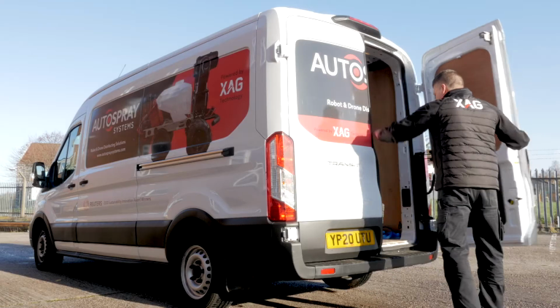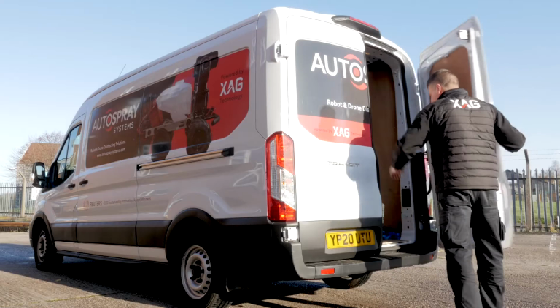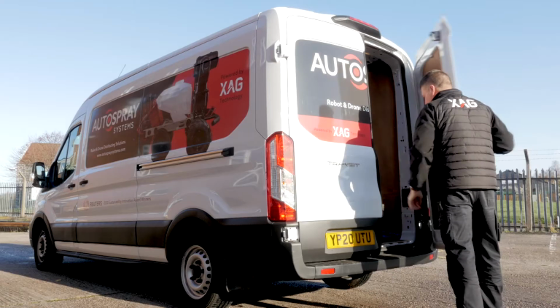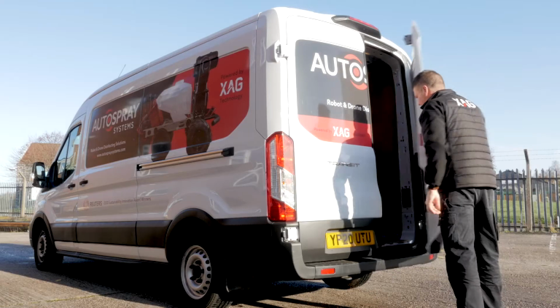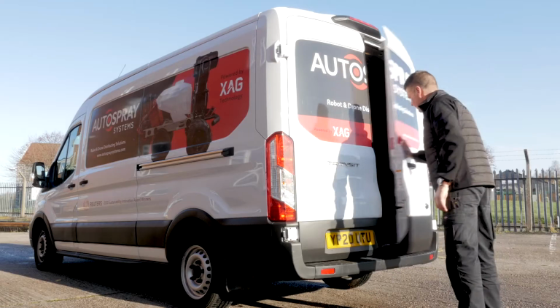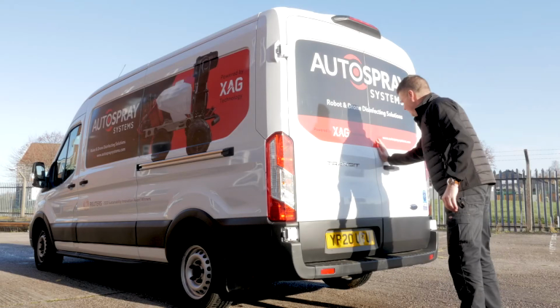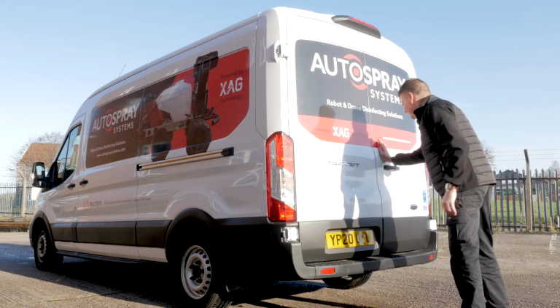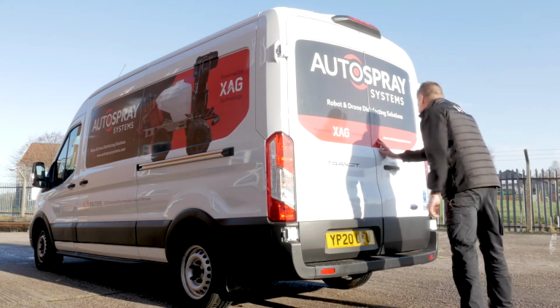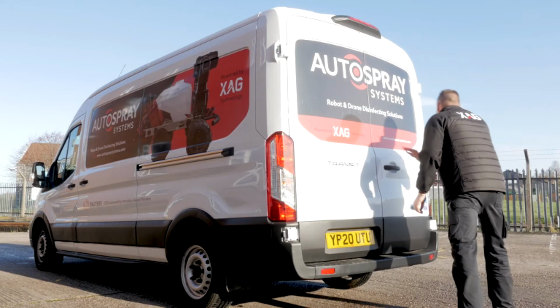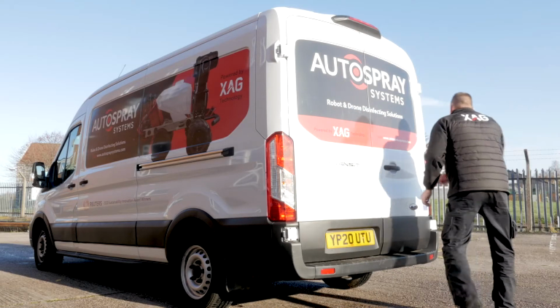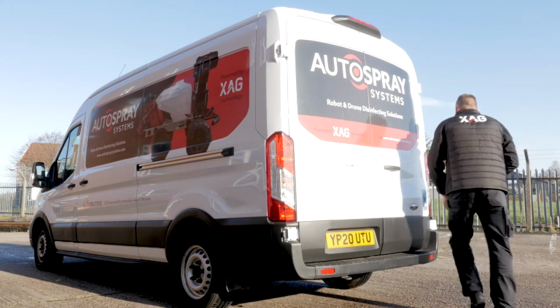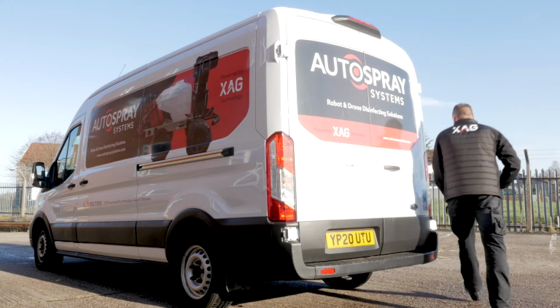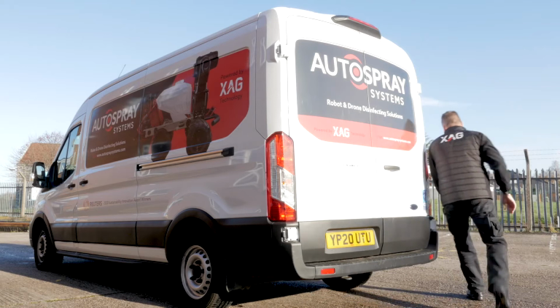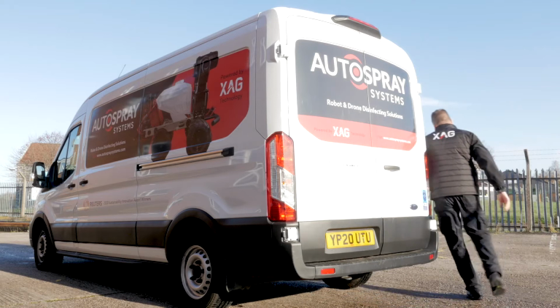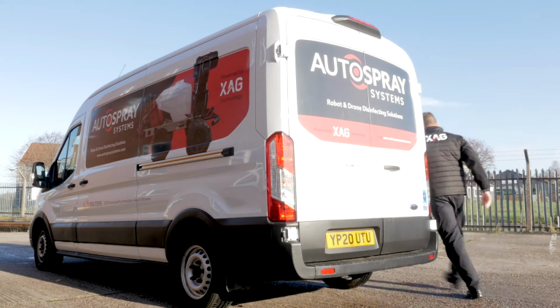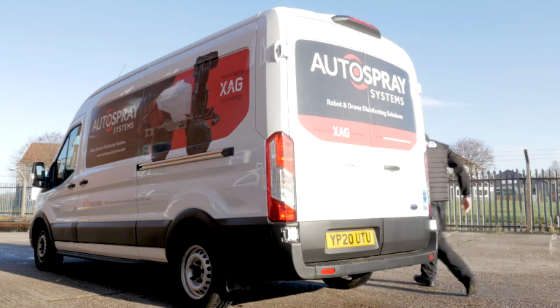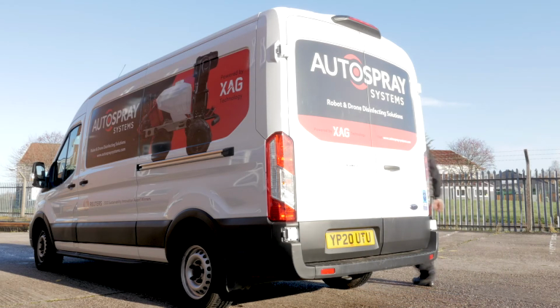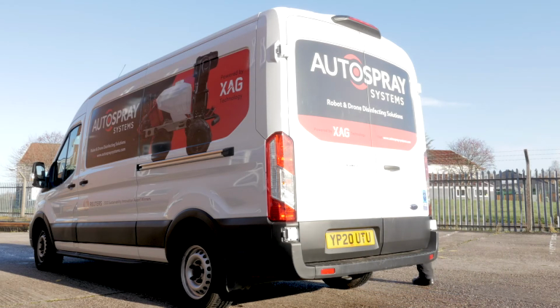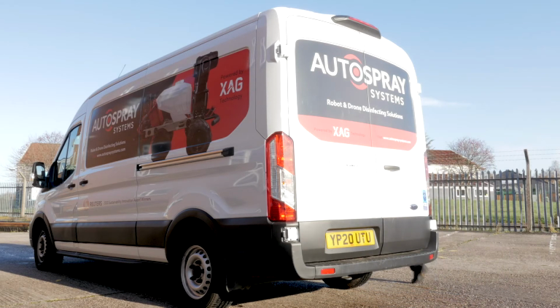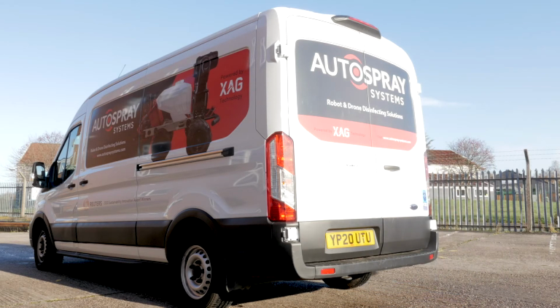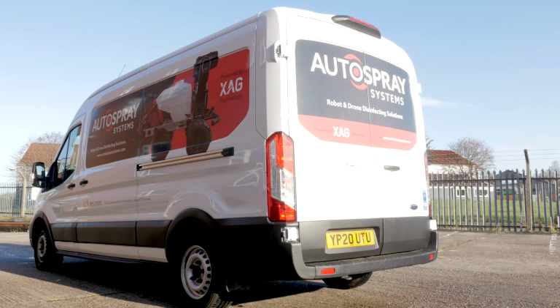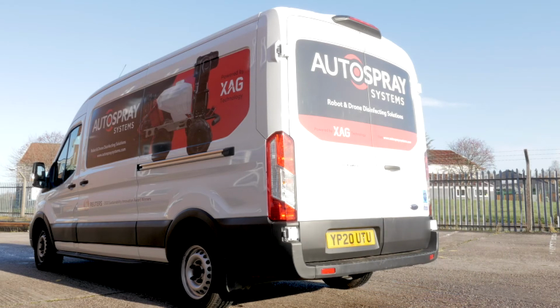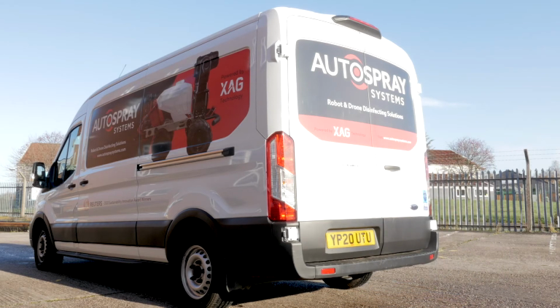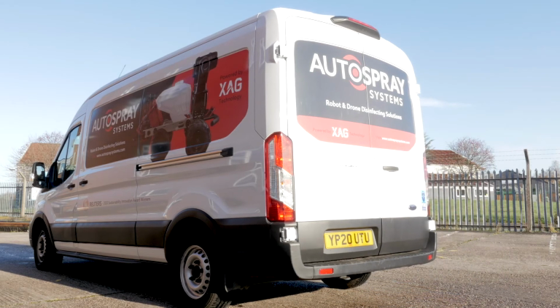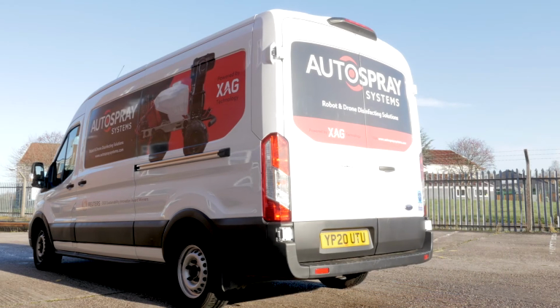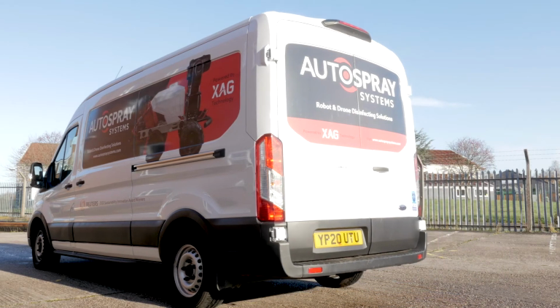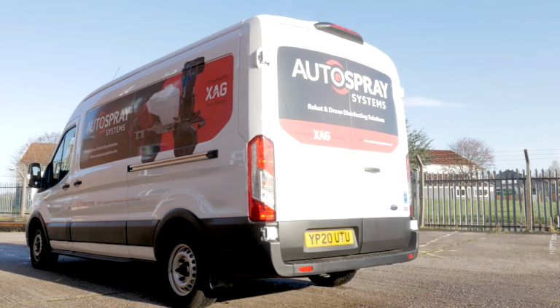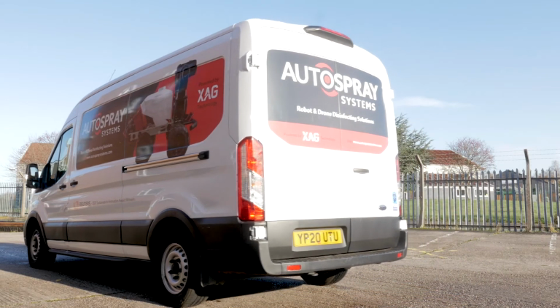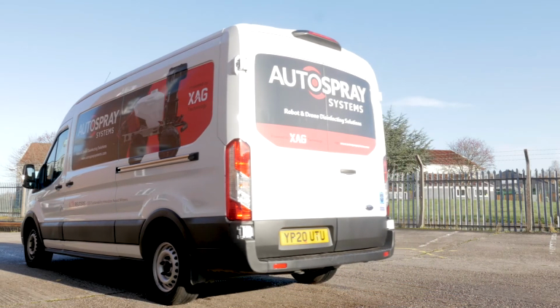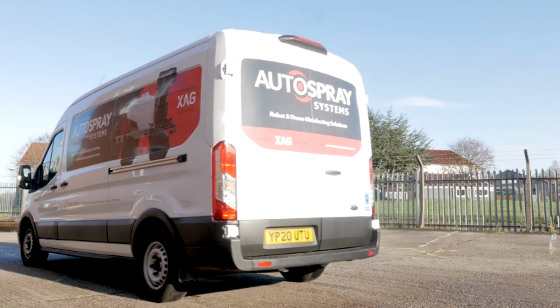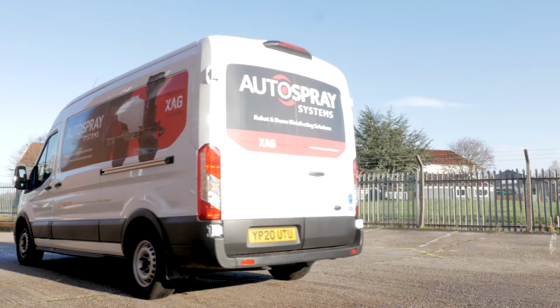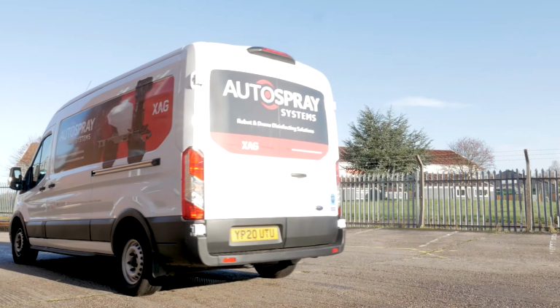Whether you're looking for an autonomous agricultural spray system or a capable disinfection platform, find out more at autospraysystems.com.